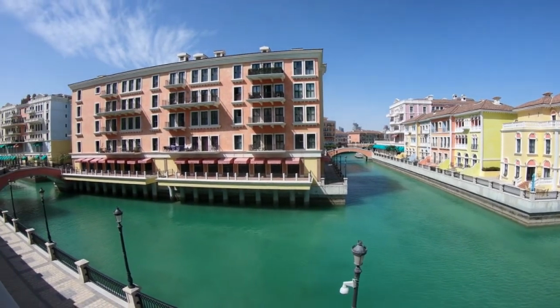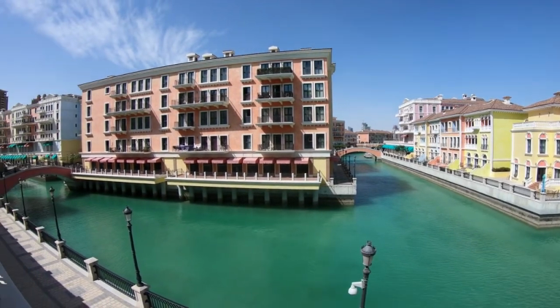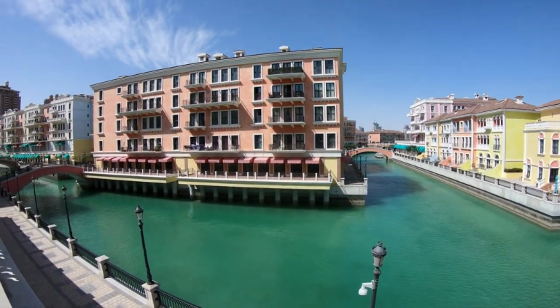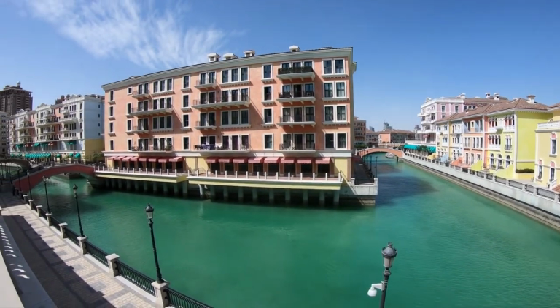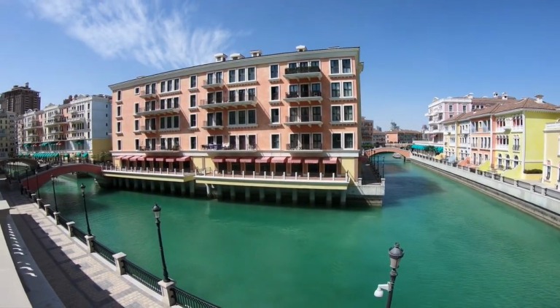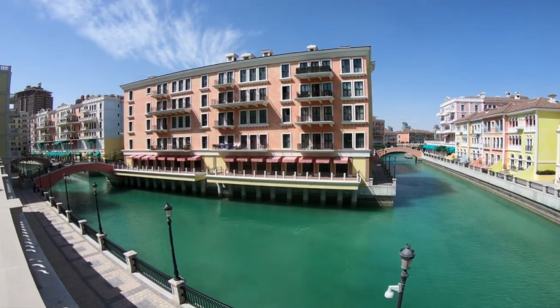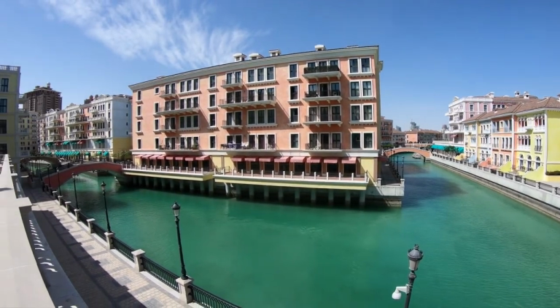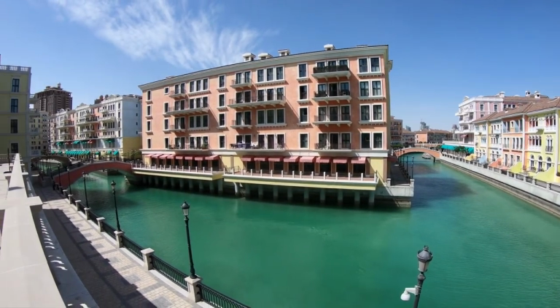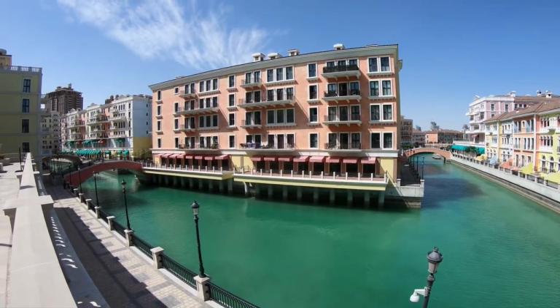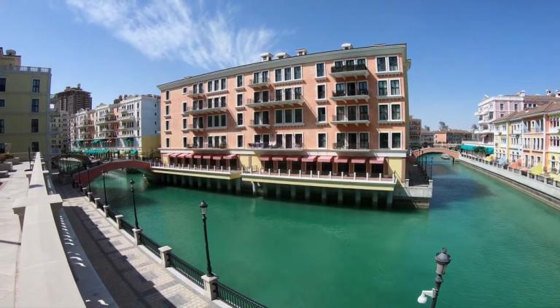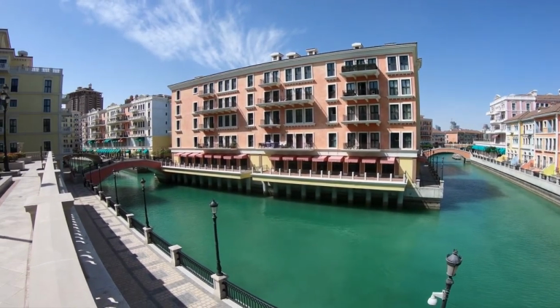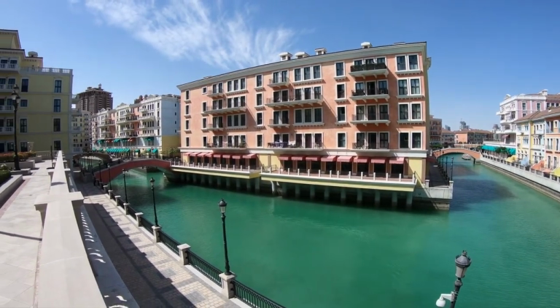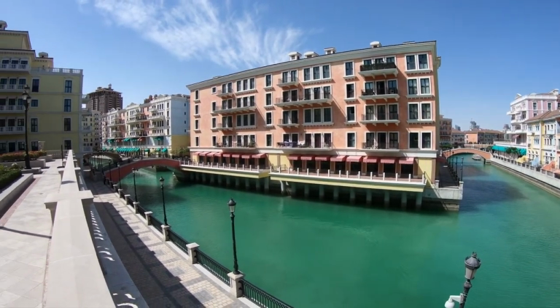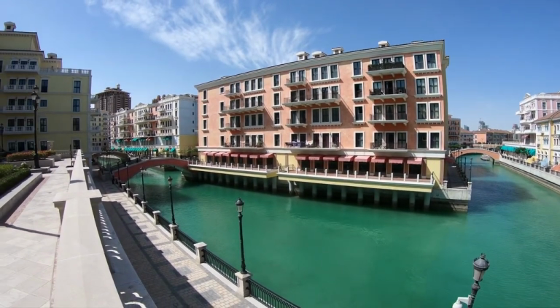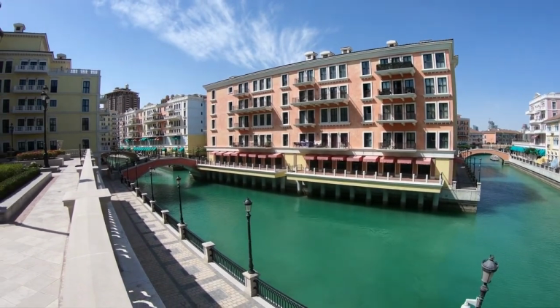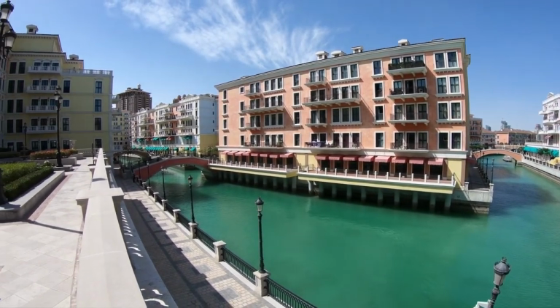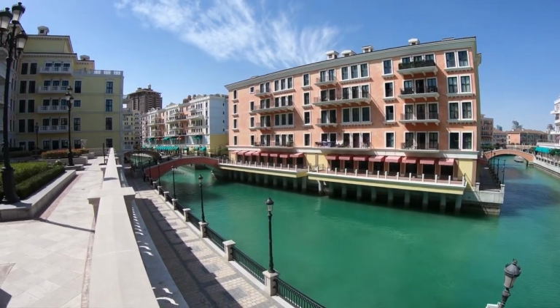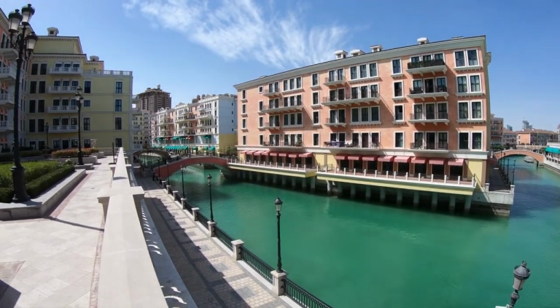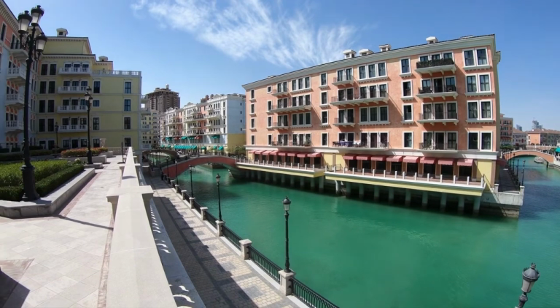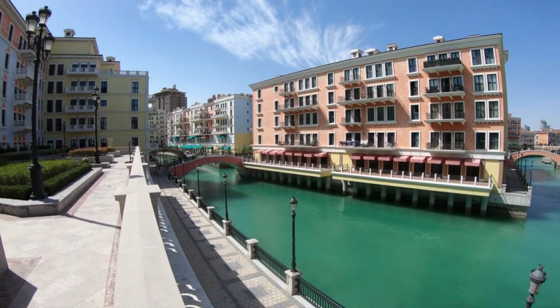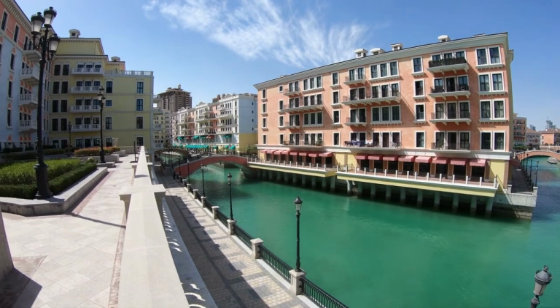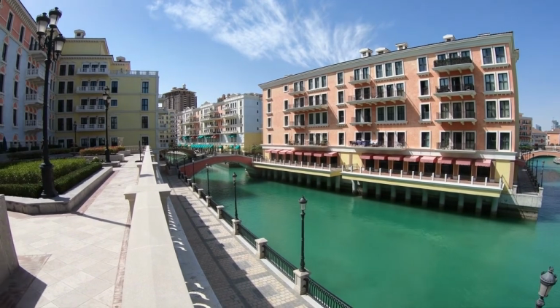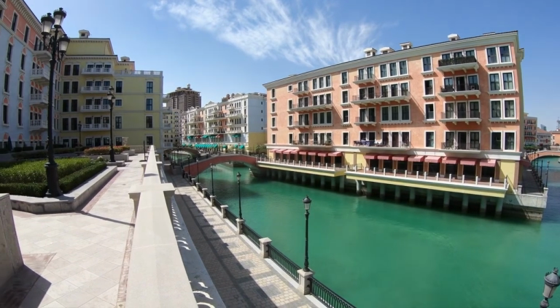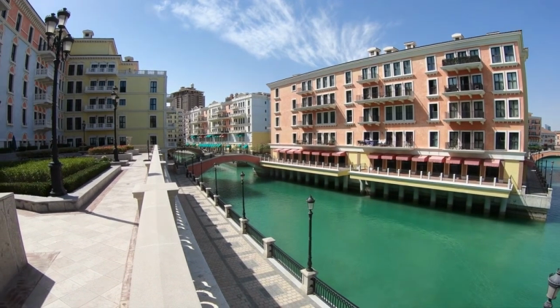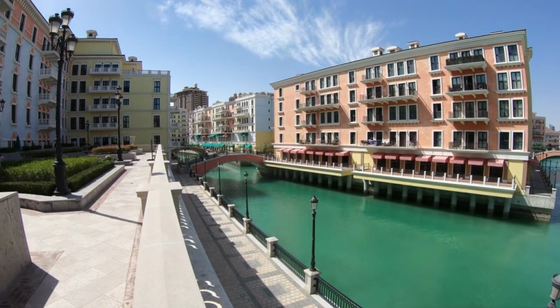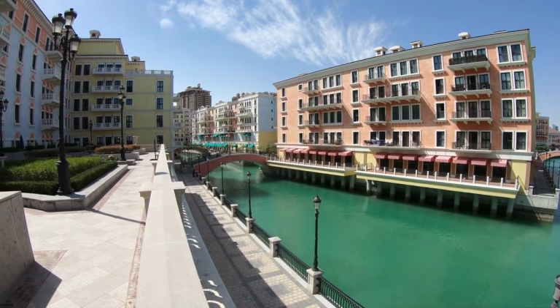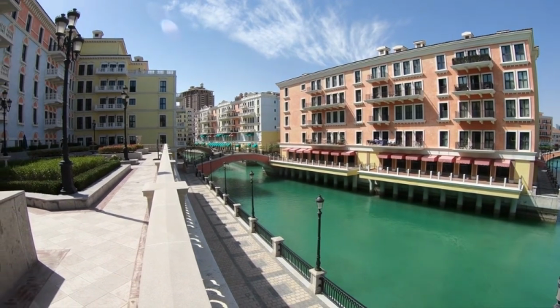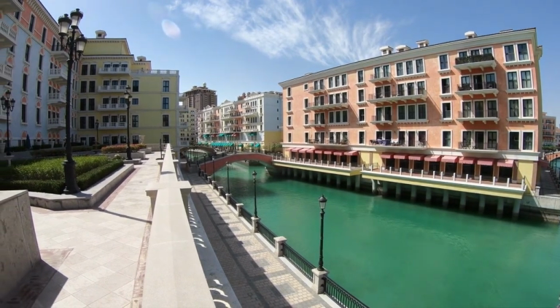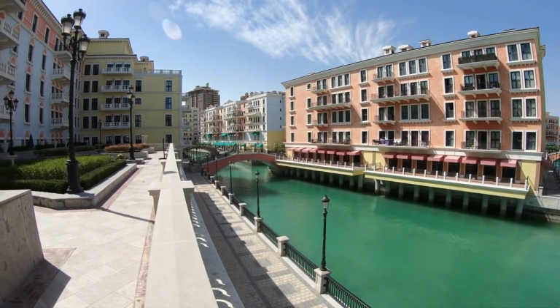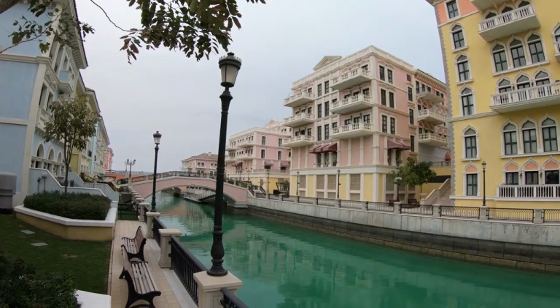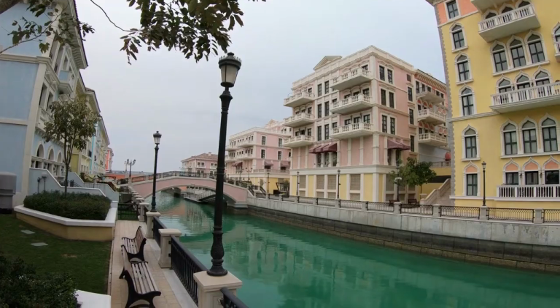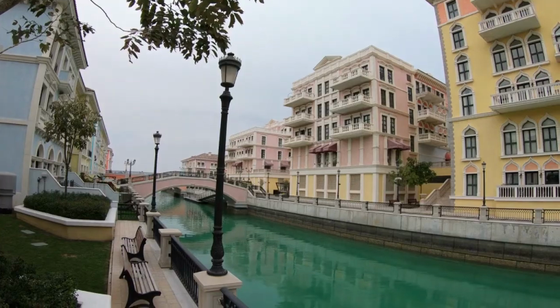As you approach the Pearl, the man-made island to the east of the Qatari Peninsula, the Kana Katiye lies on the left.